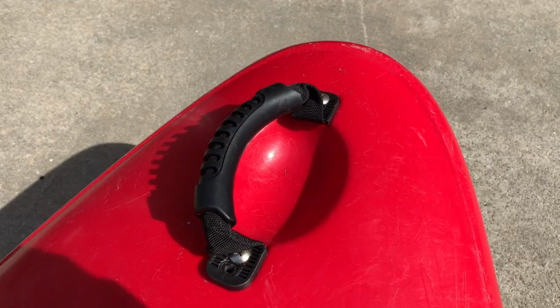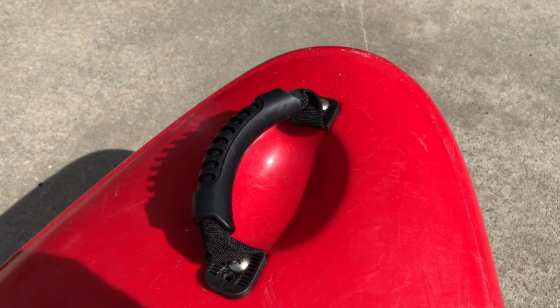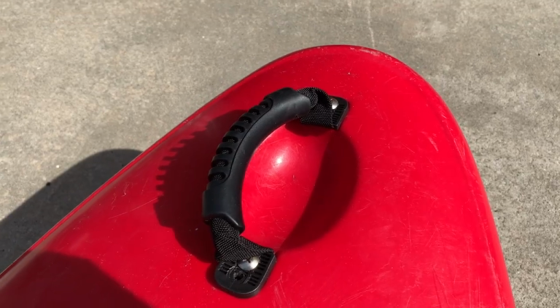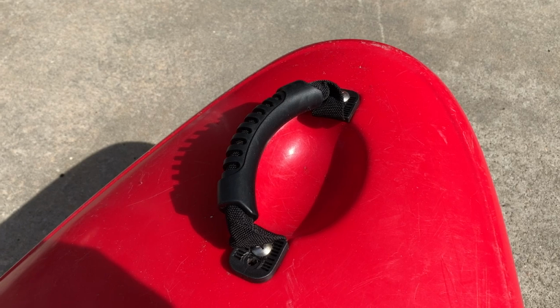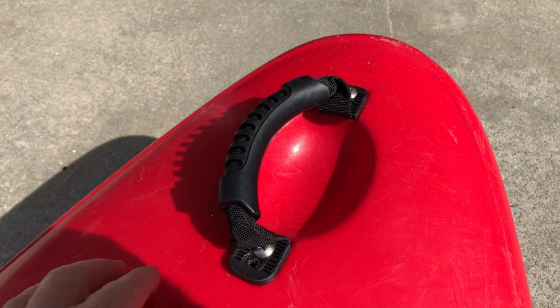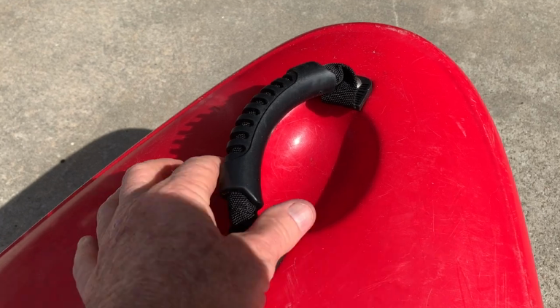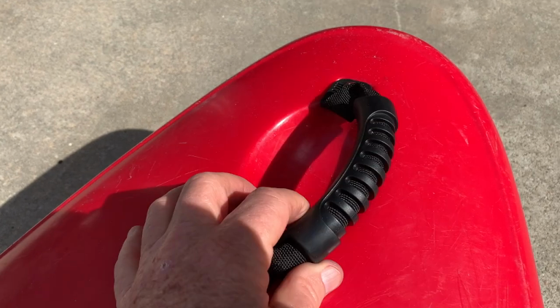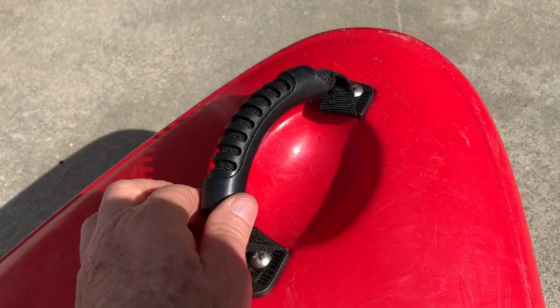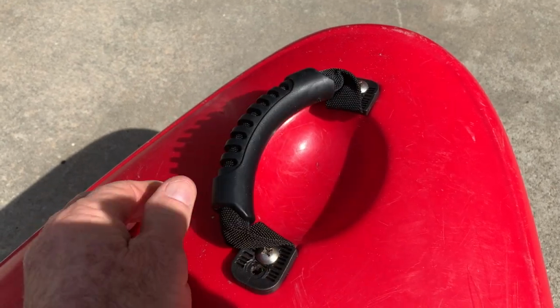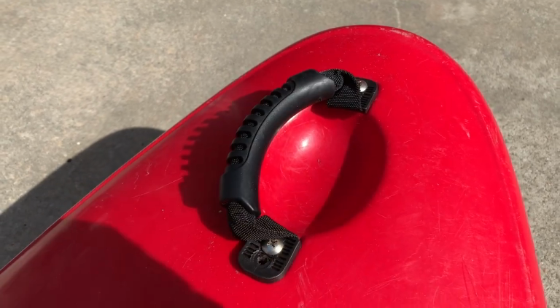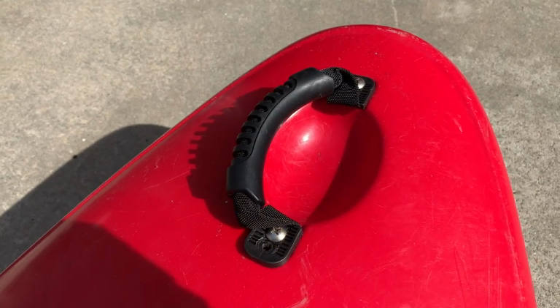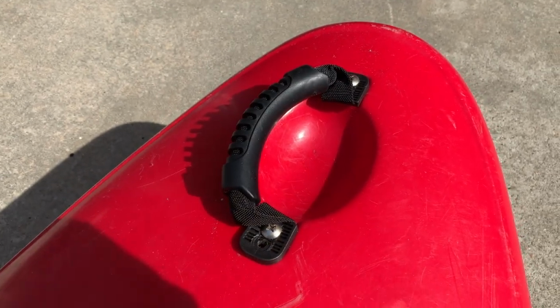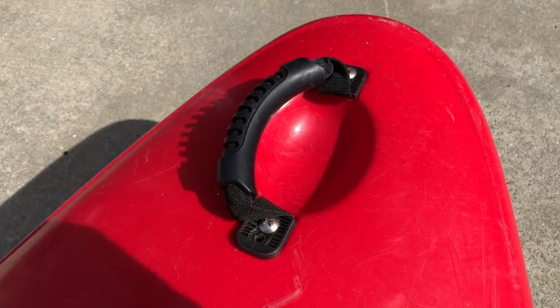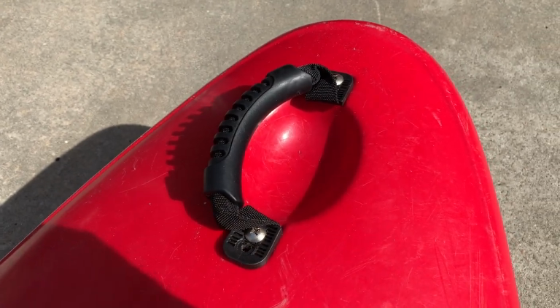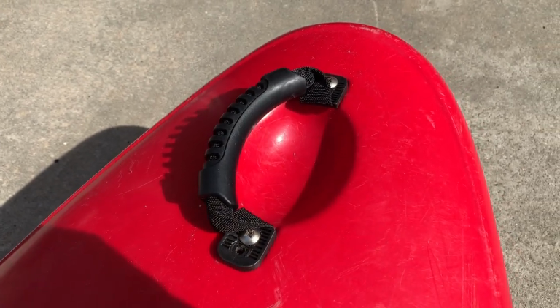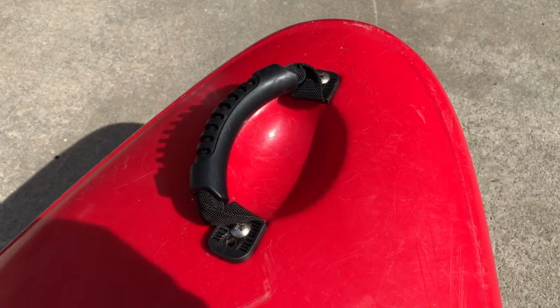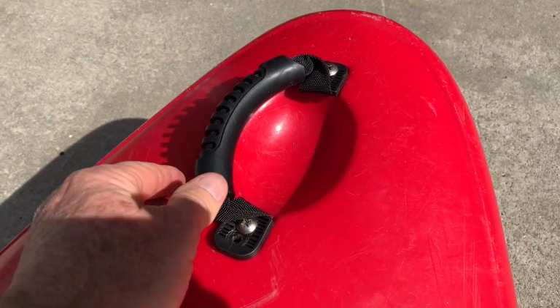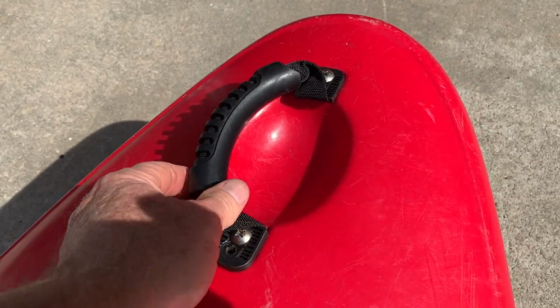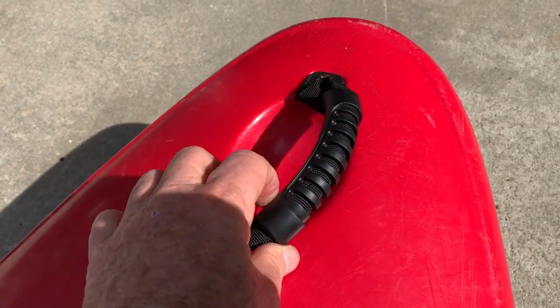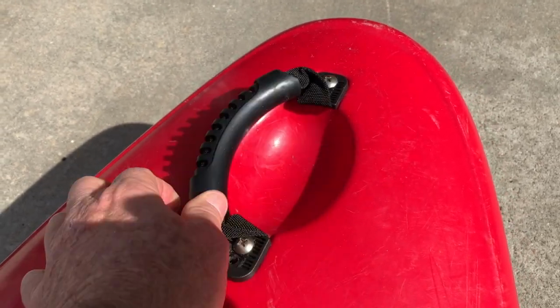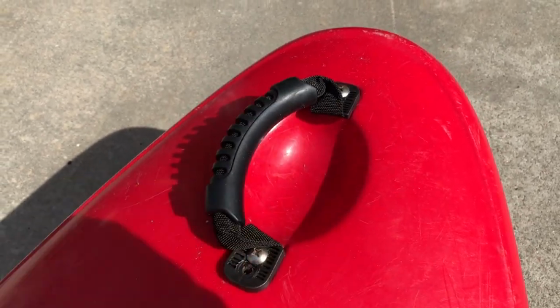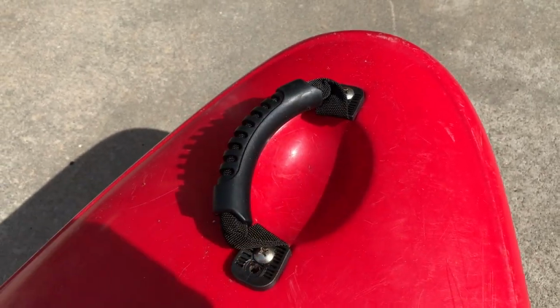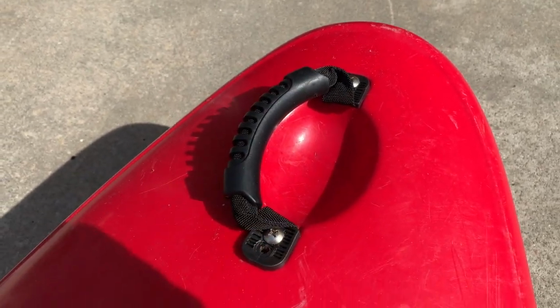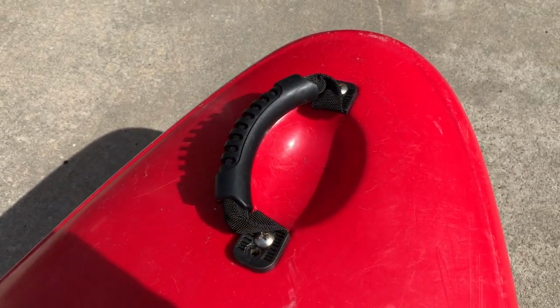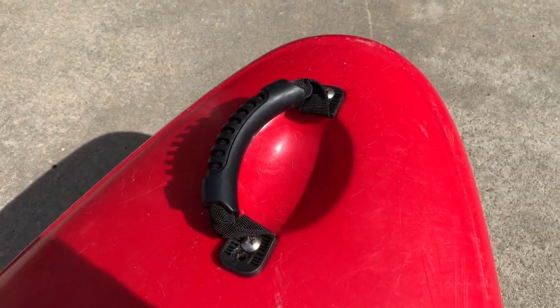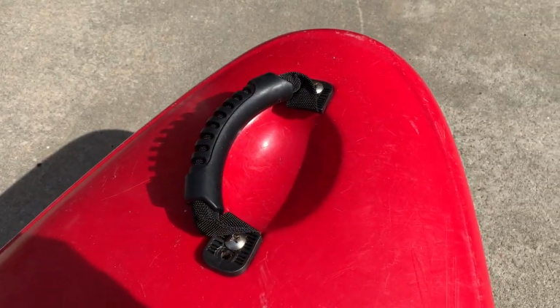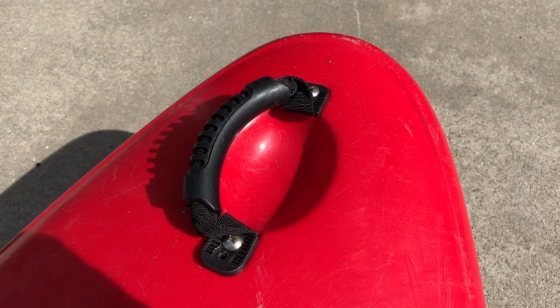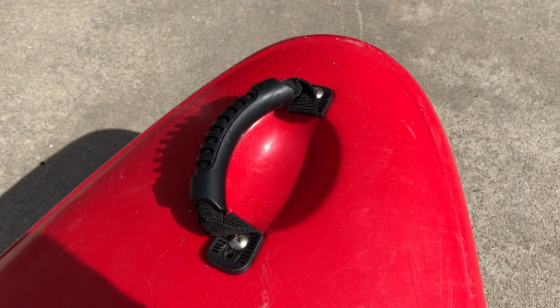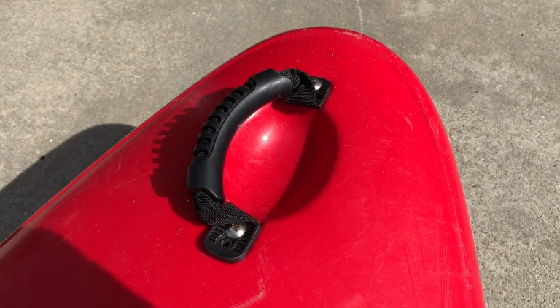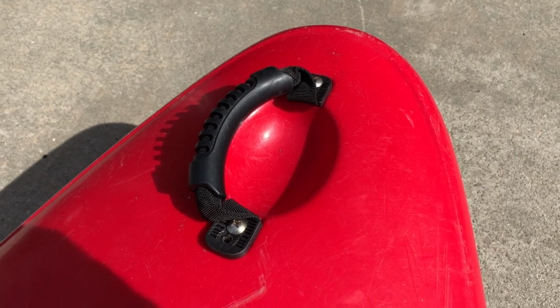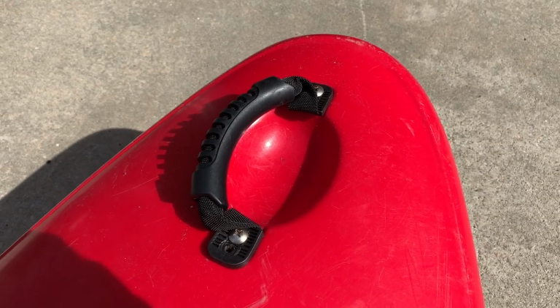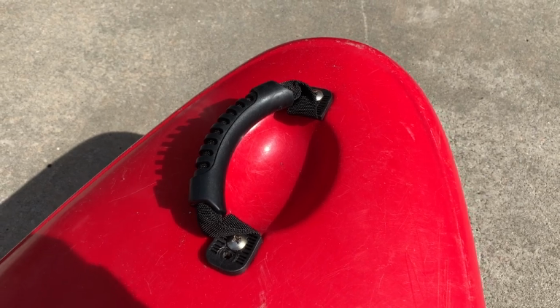Okay, there you go — finished project. I've been procrastinating on this and now I got it done. Weather's getting warm, time to go kayaking.